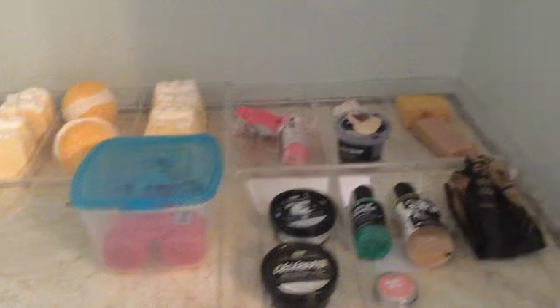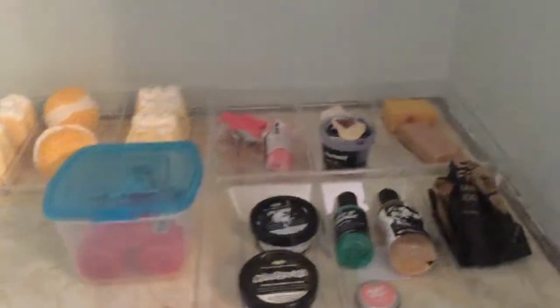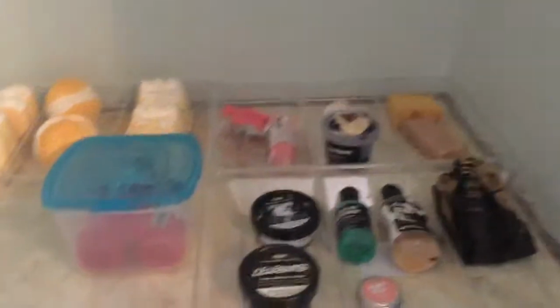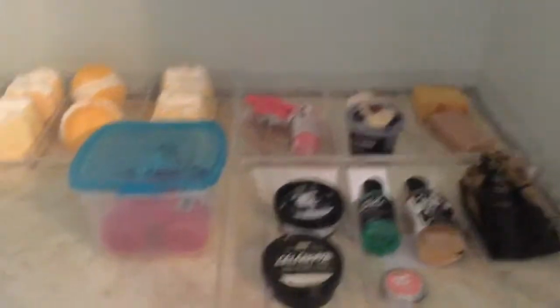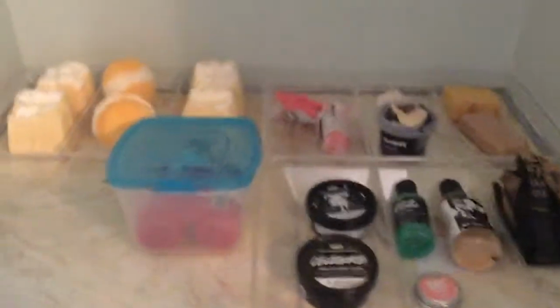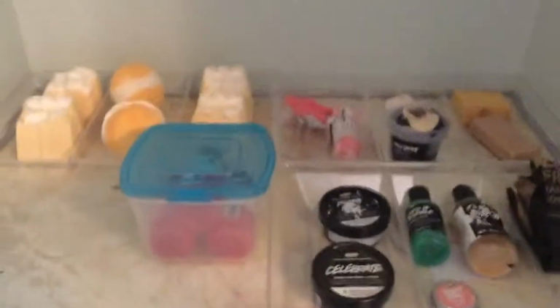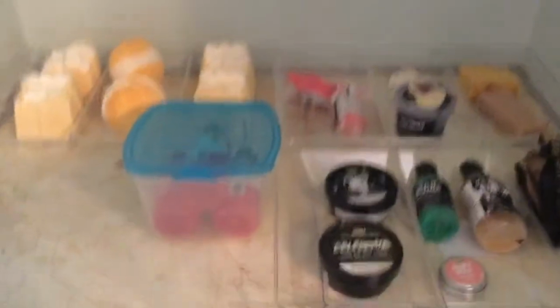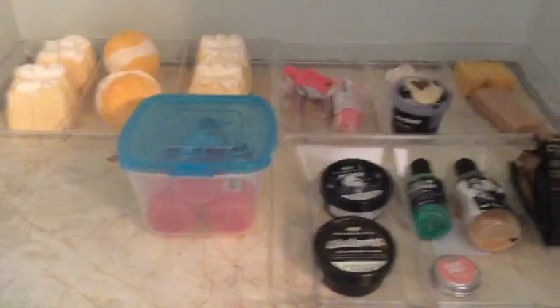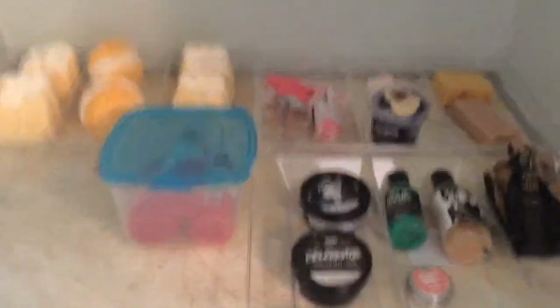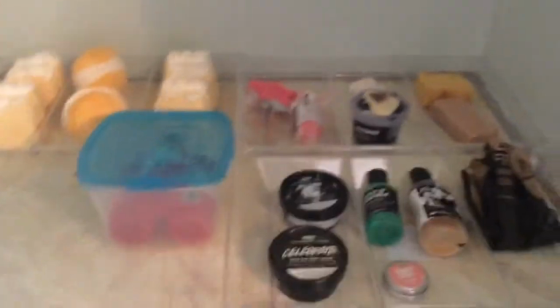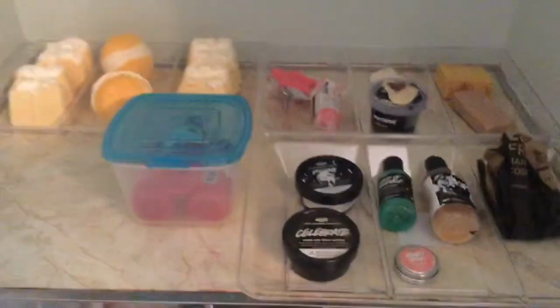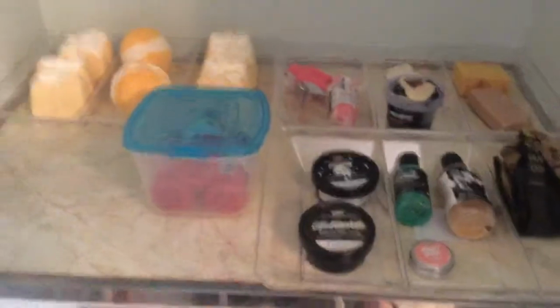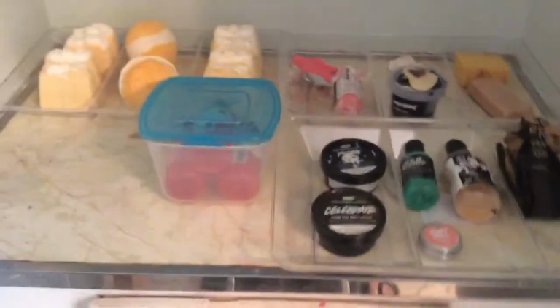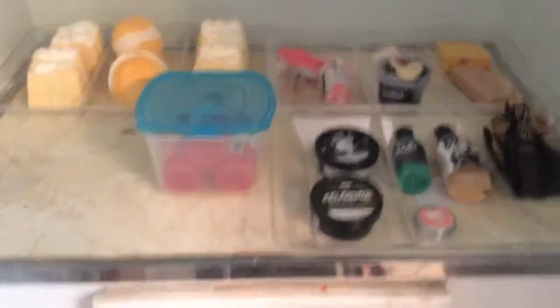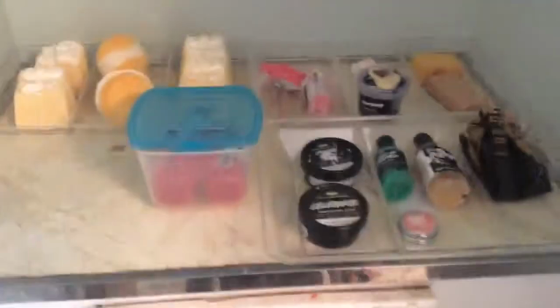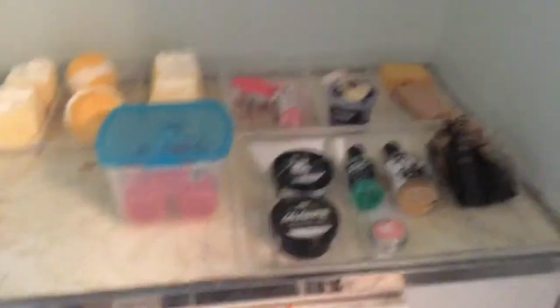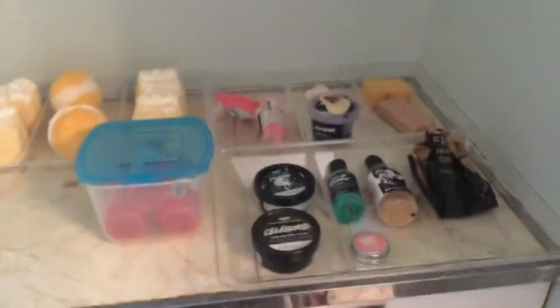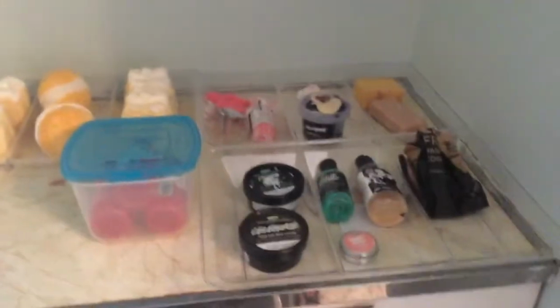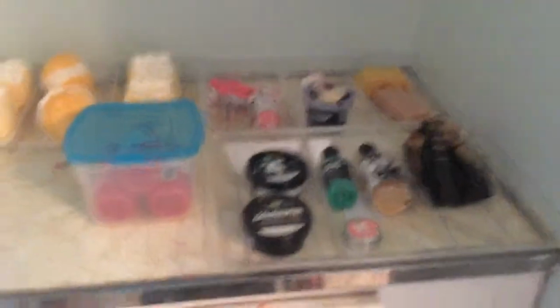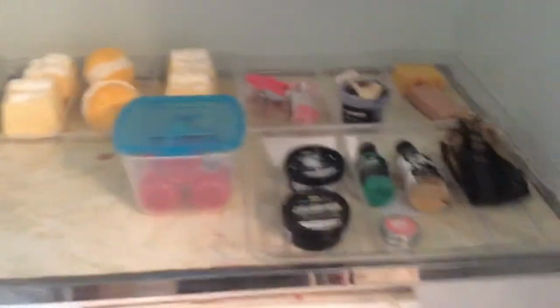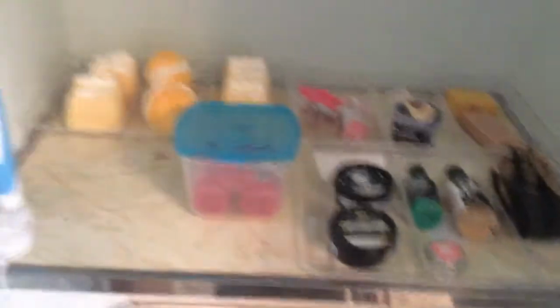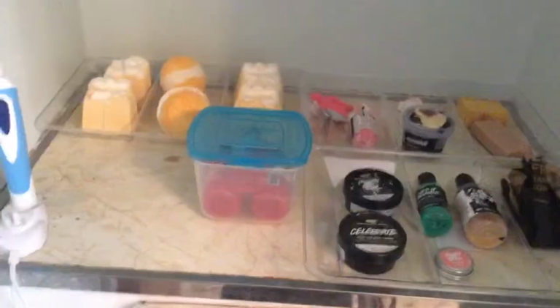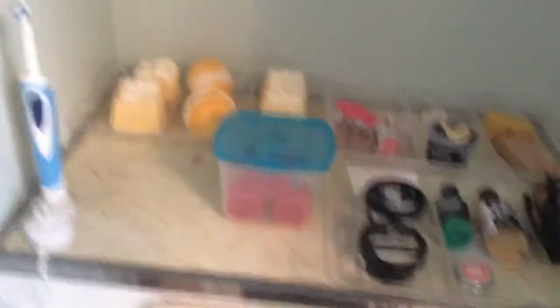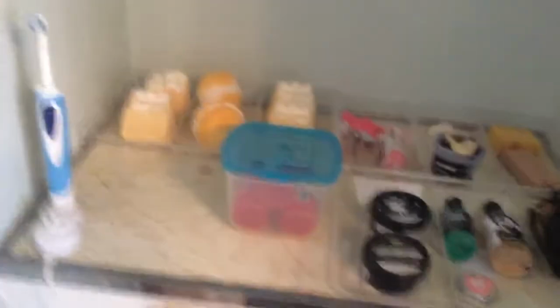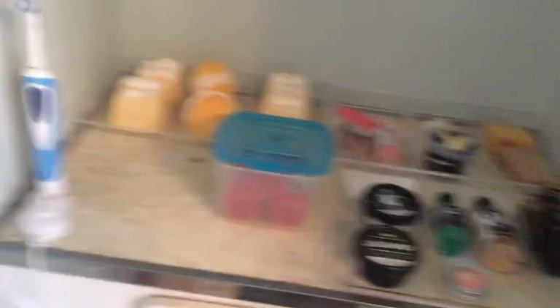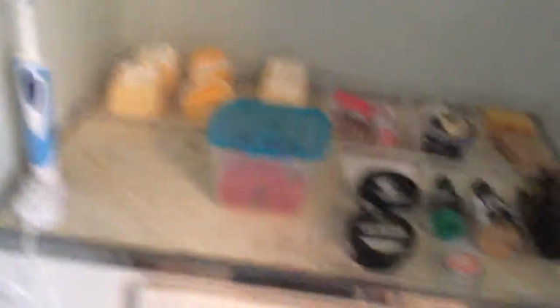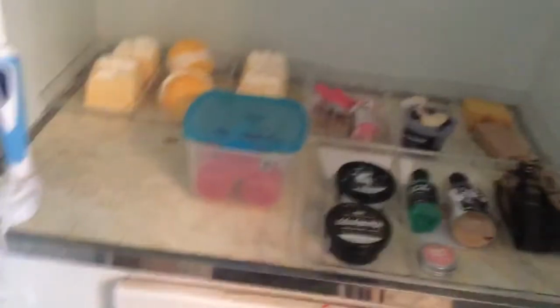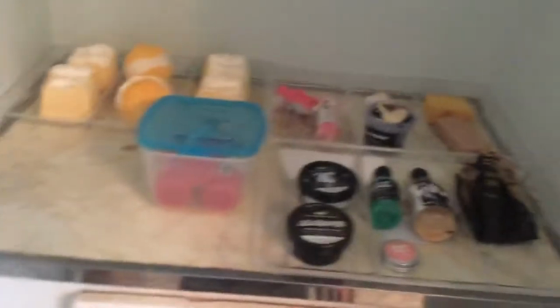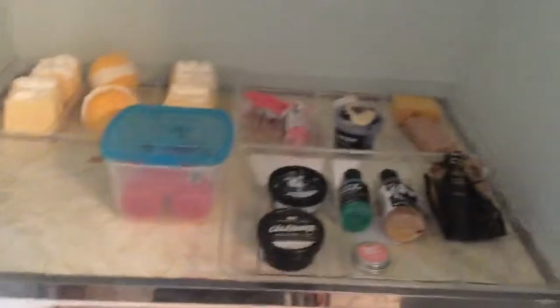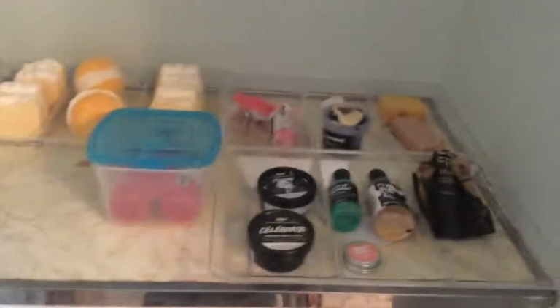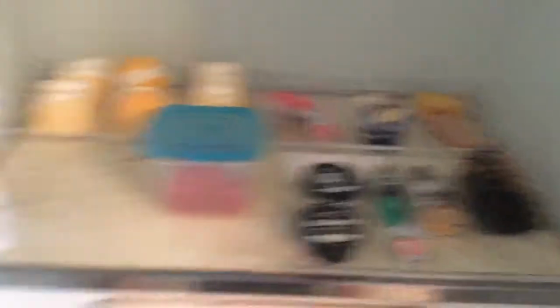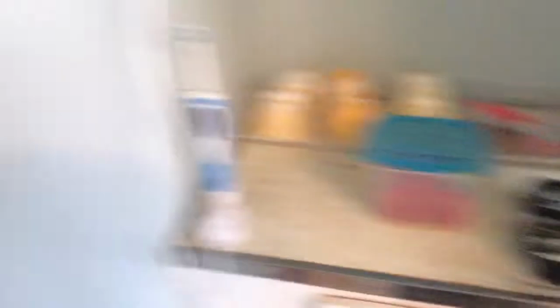Hi everyone, it's your friend Izzy. Today I'm in my bathroom because I'm going to be showing you guys how I store my Lush products.